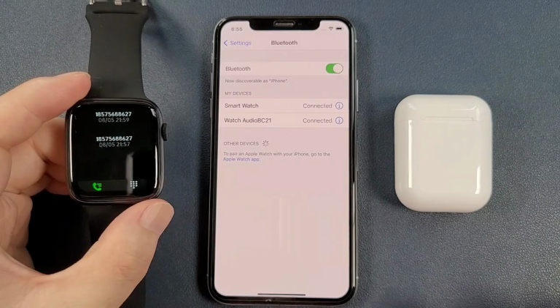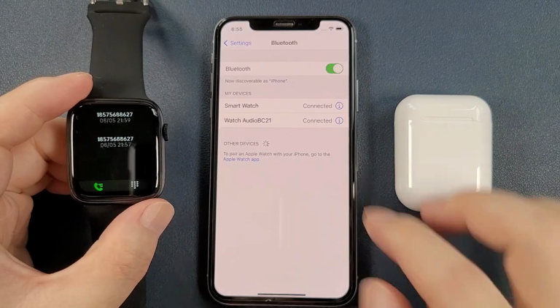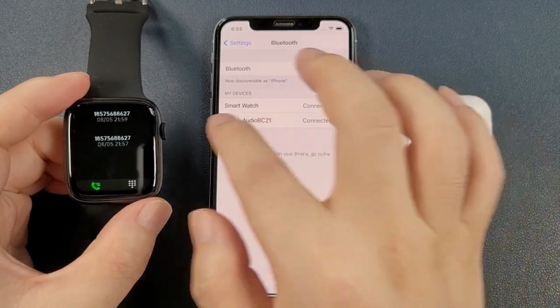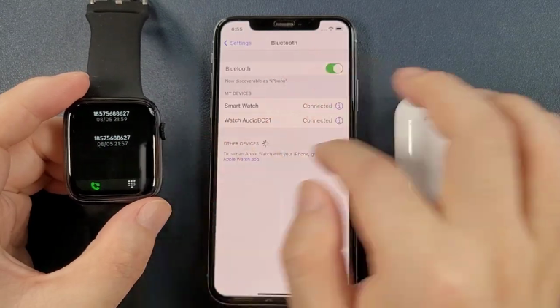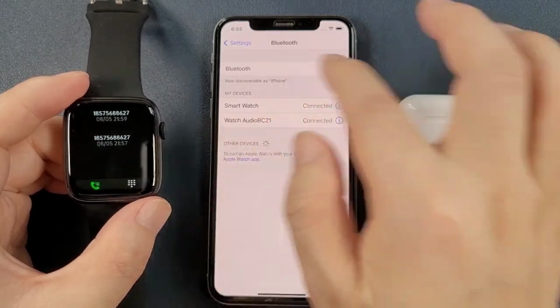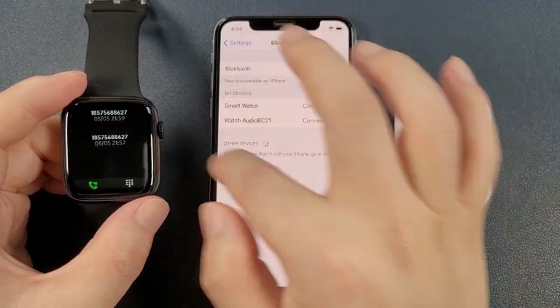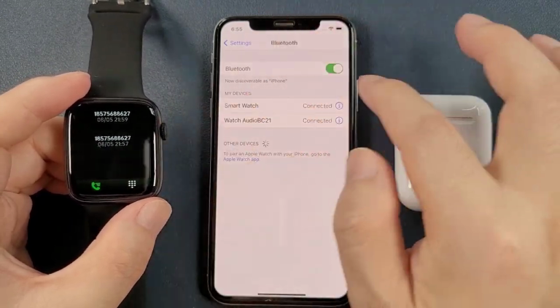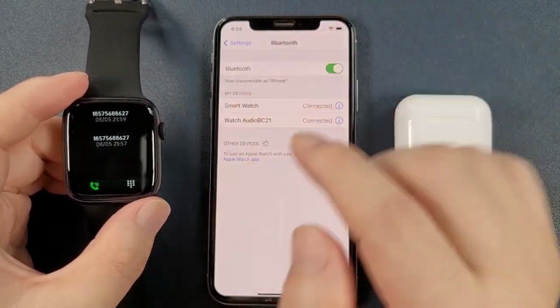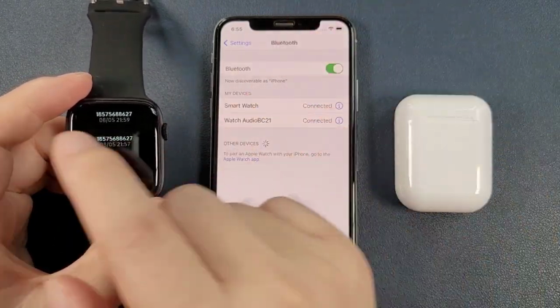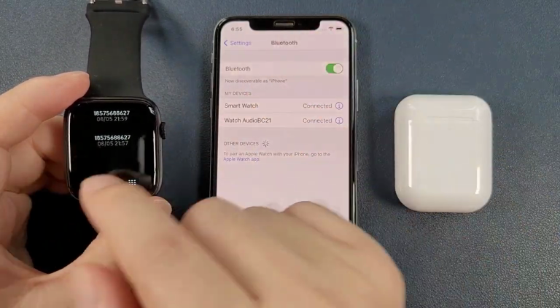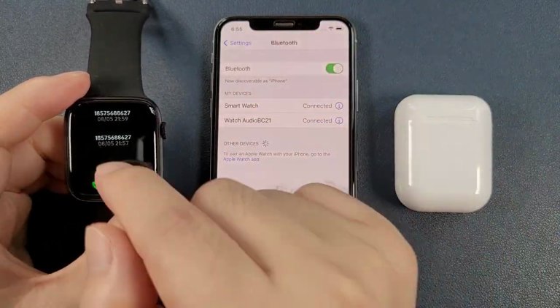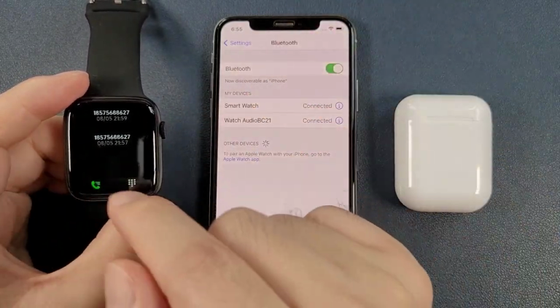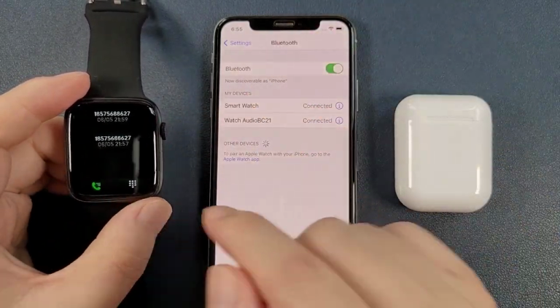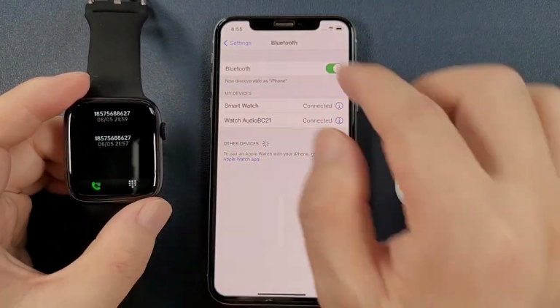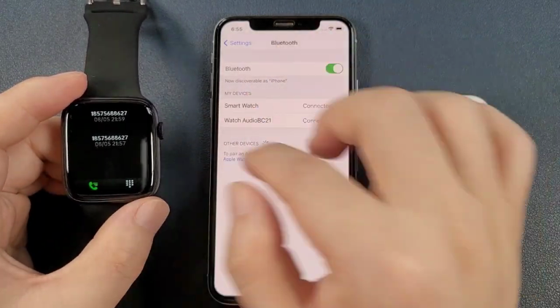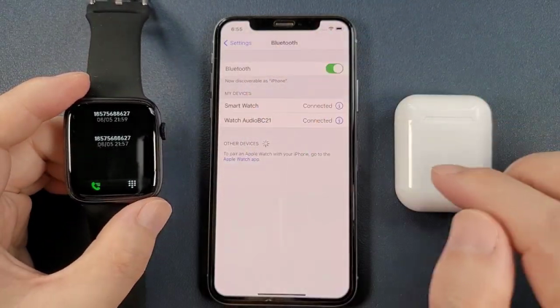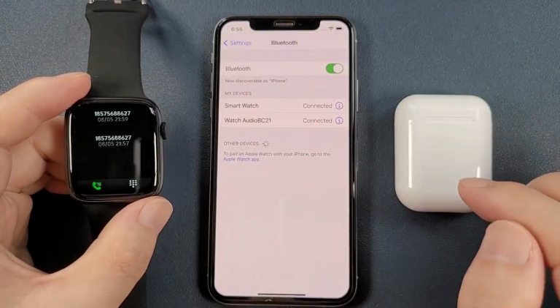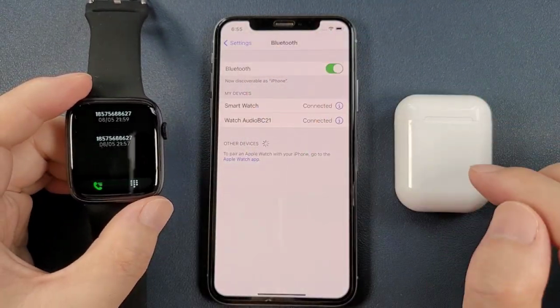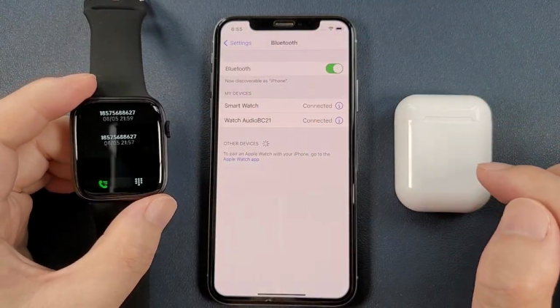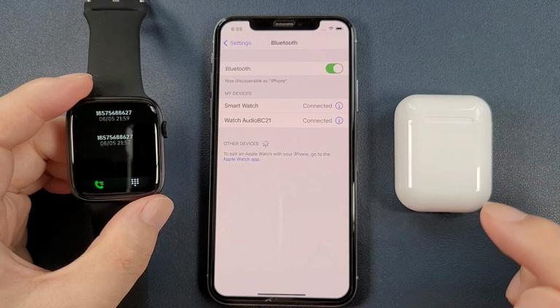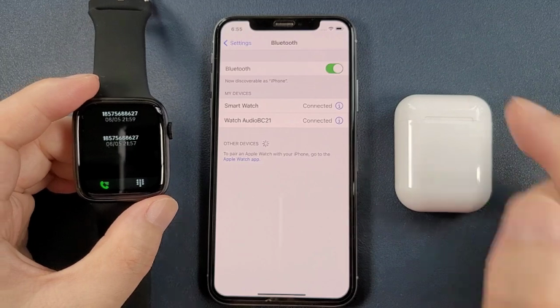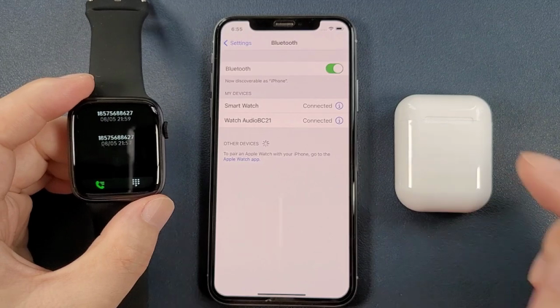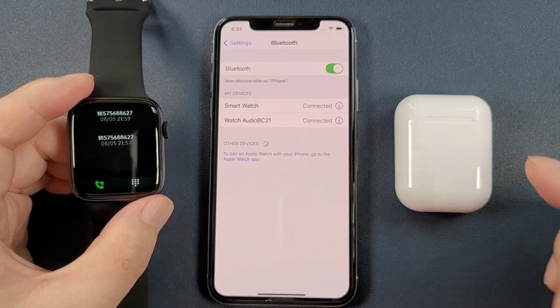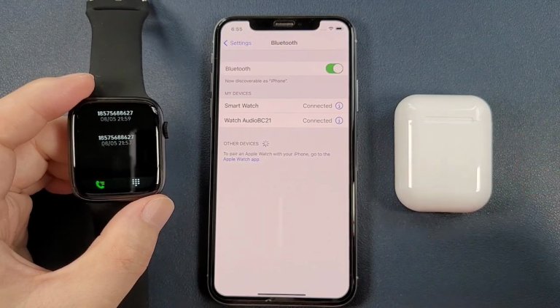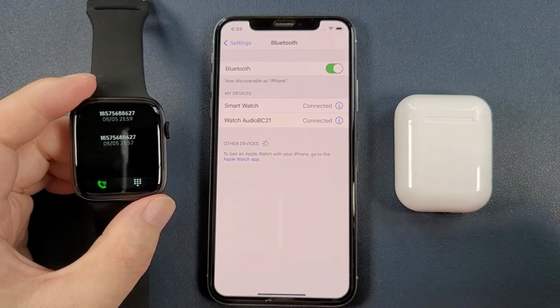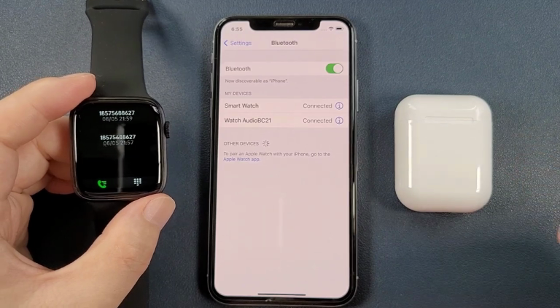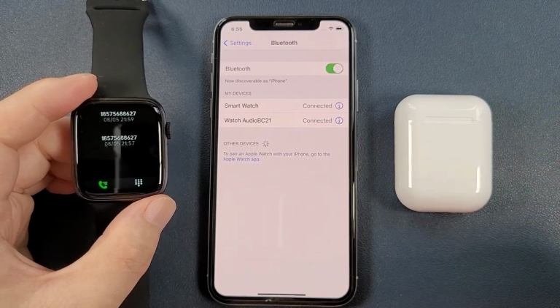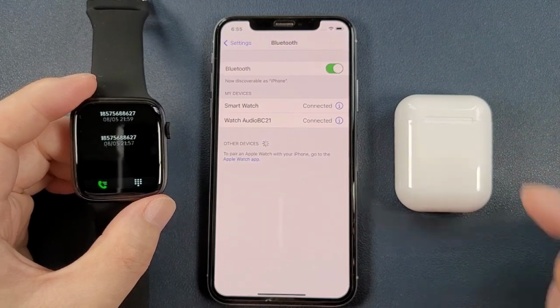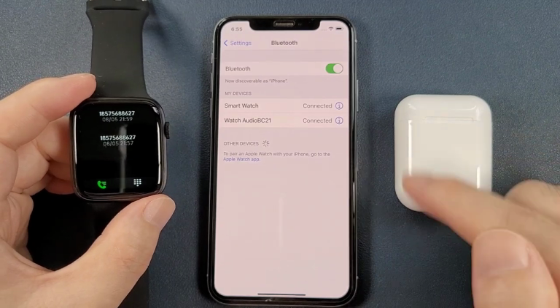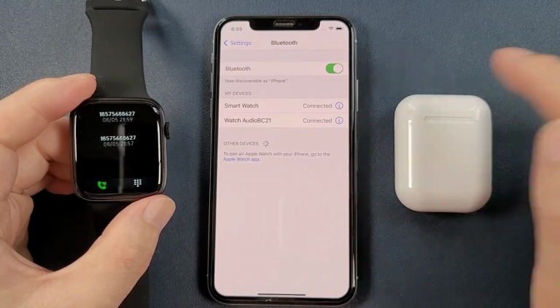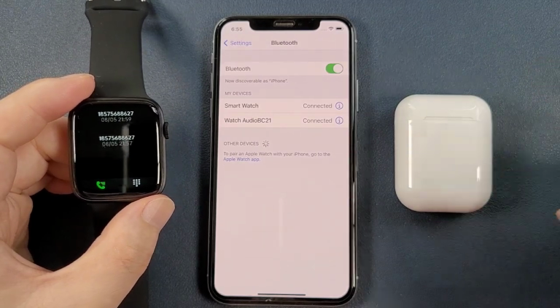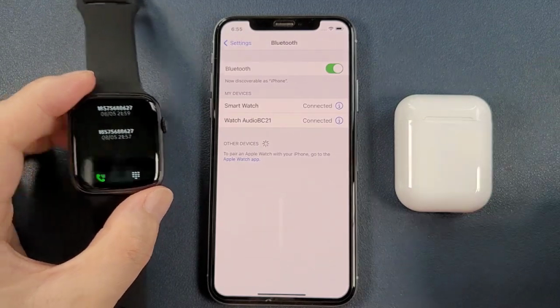We can click to pair. And then two Bluetooth connections of the watch are connected with the phone. Then we will go to connect the Bluetooth earphone.